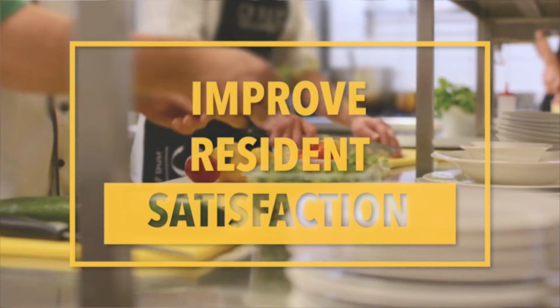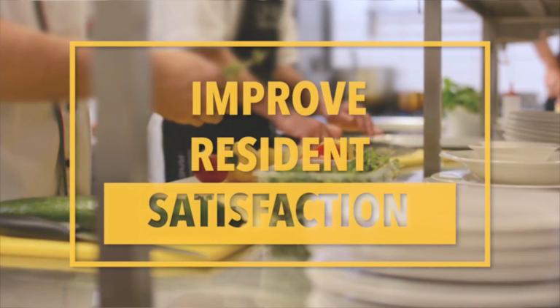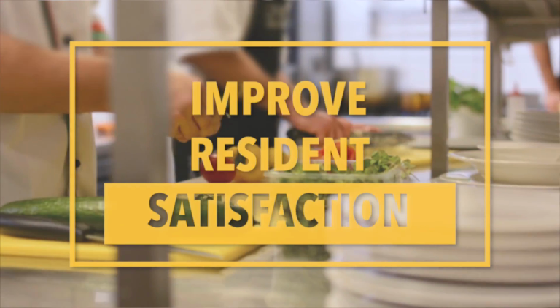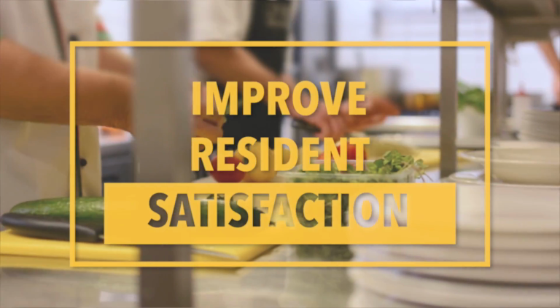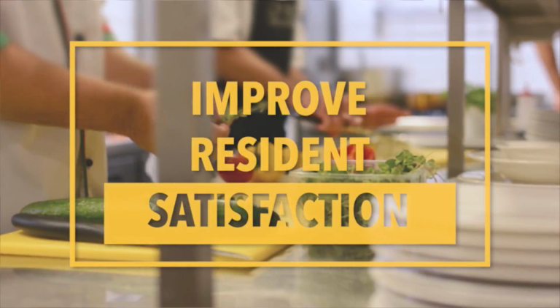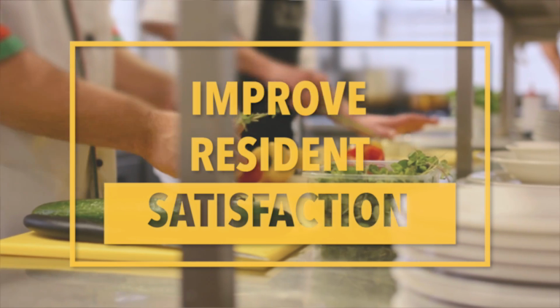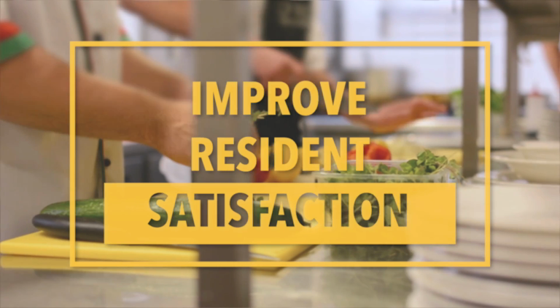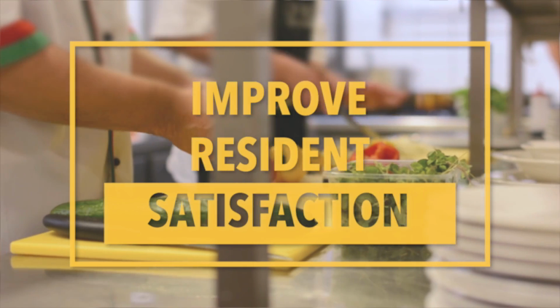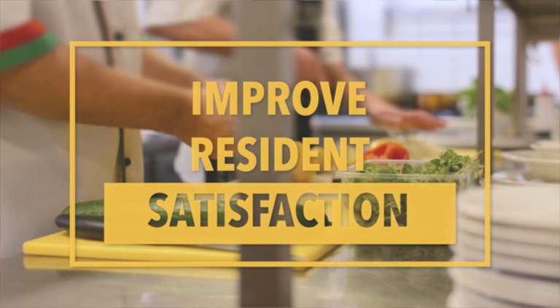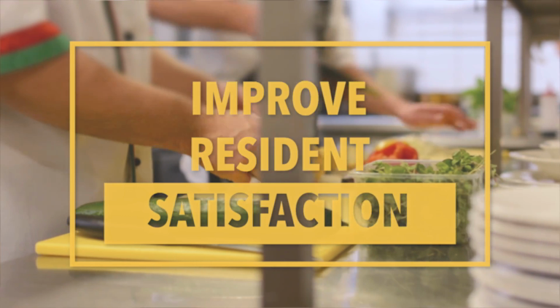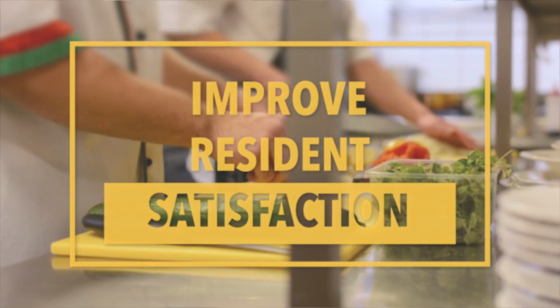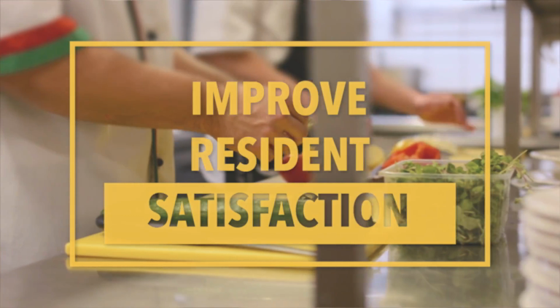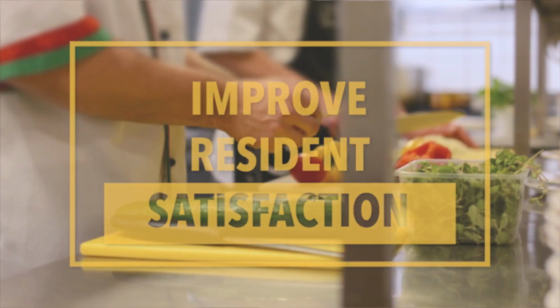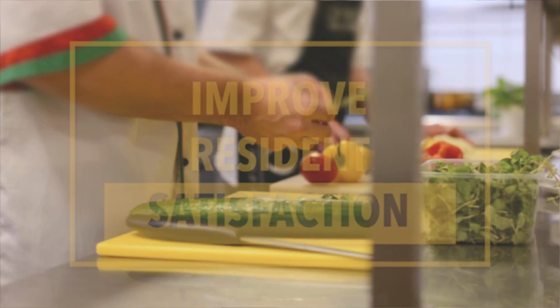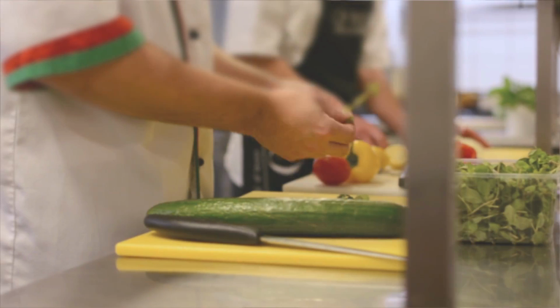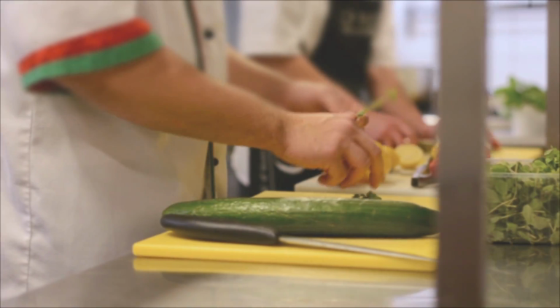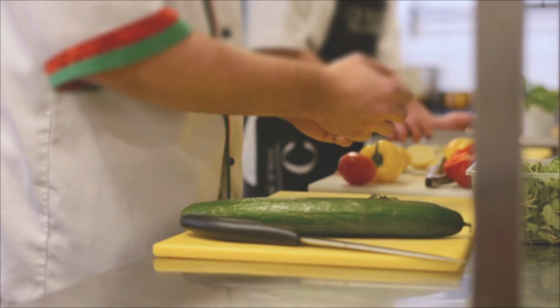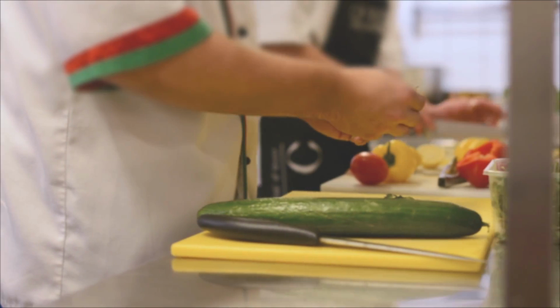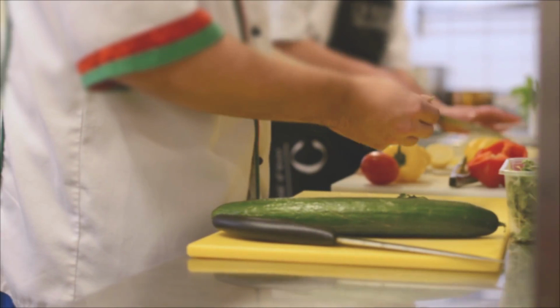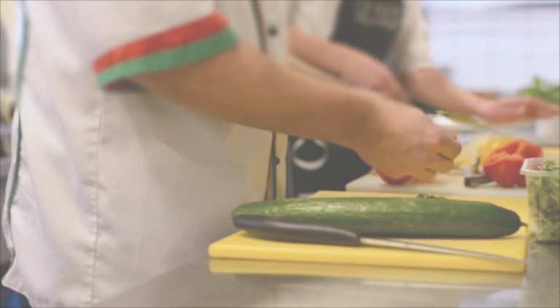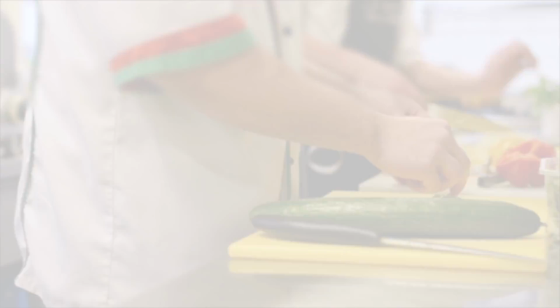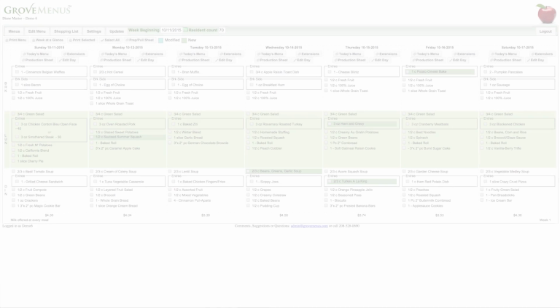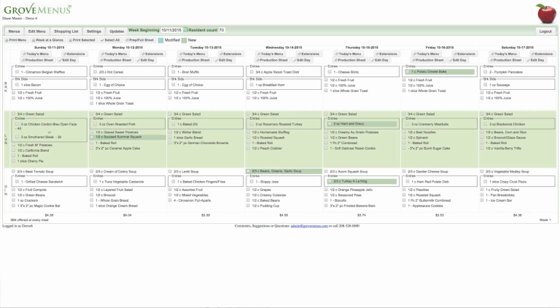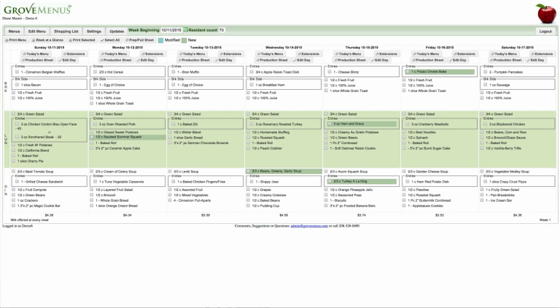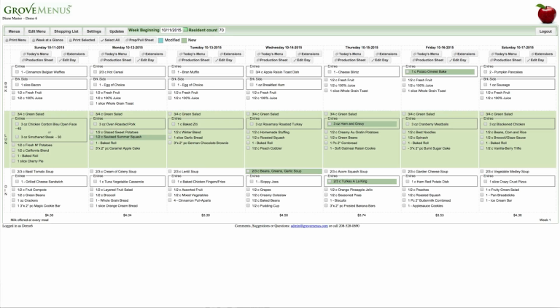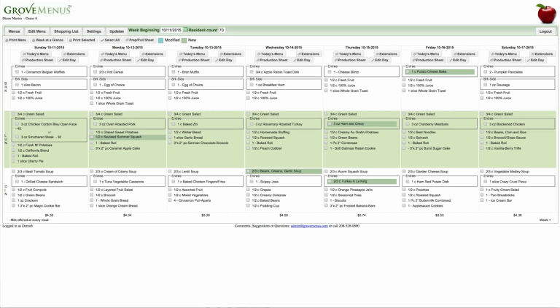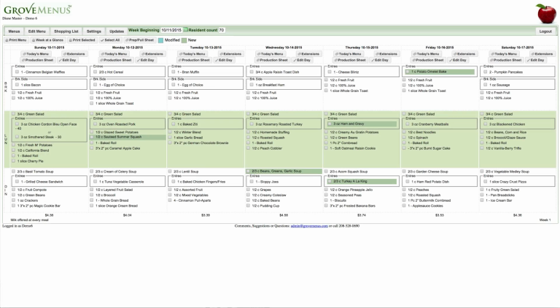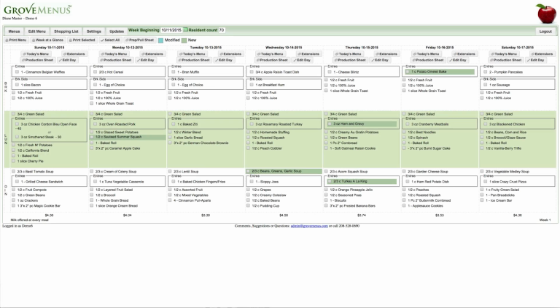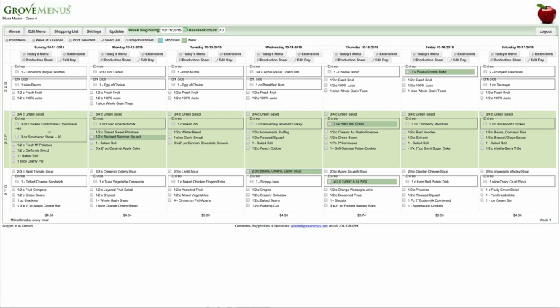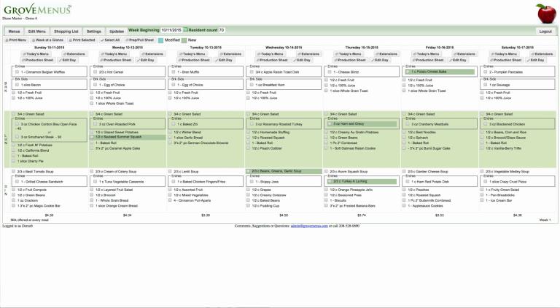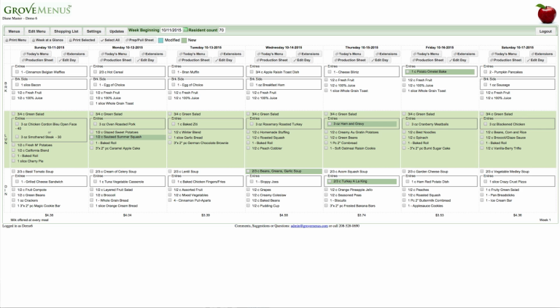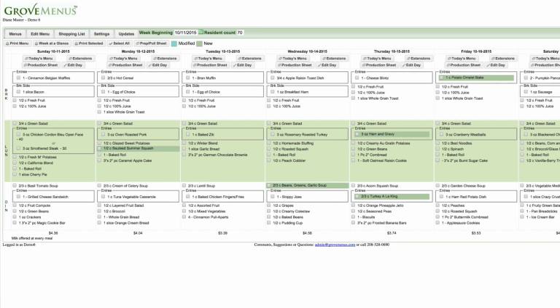Let's take a look at how we can help you simplify your food production and customize our menus to your needs. Here is a sample week of a five-week menu cycle.